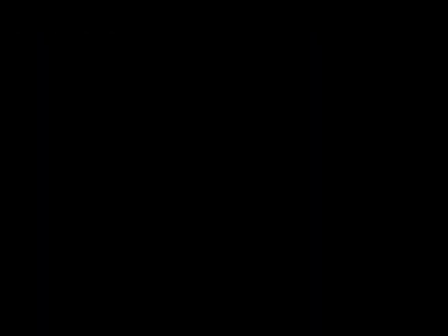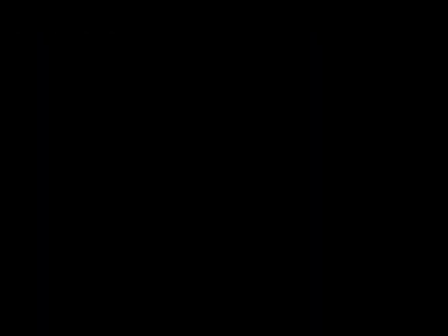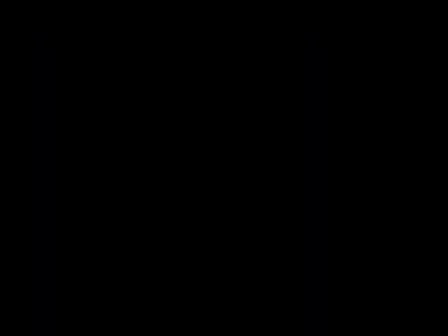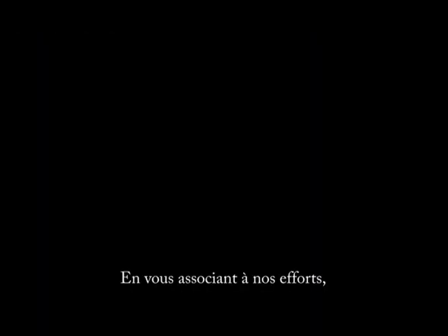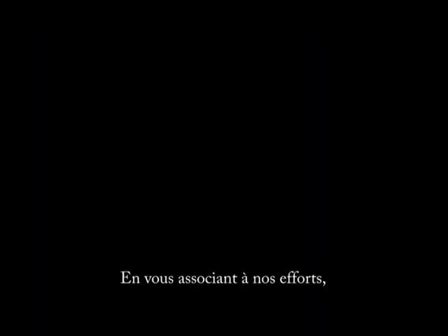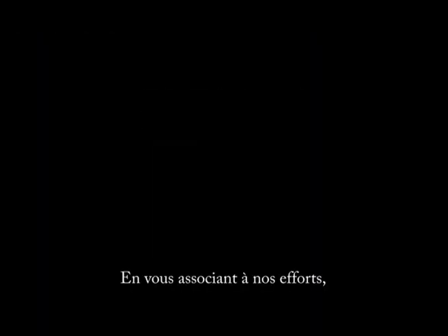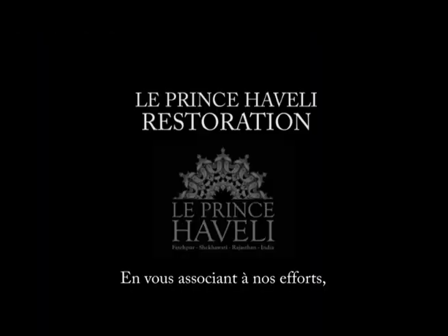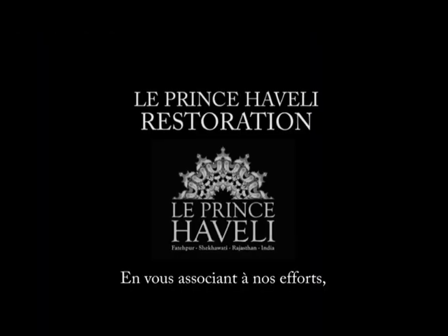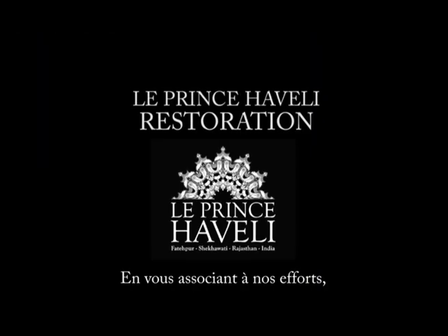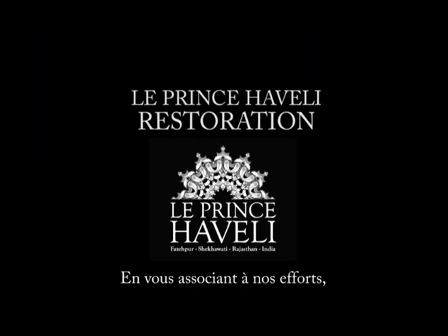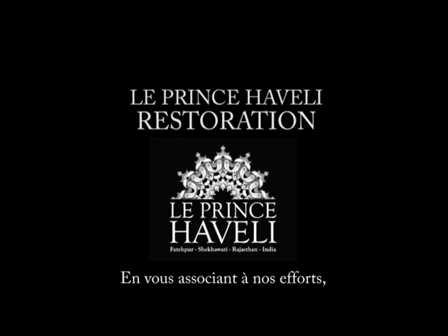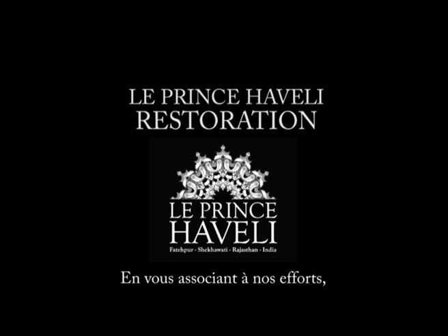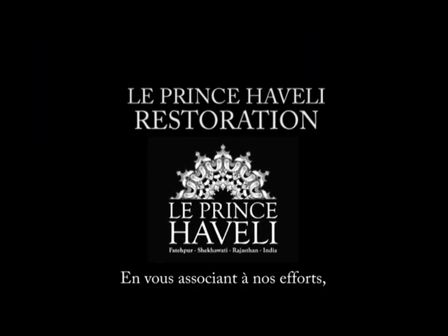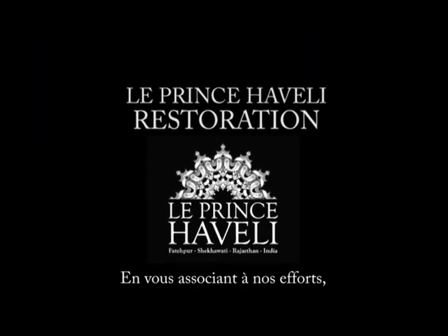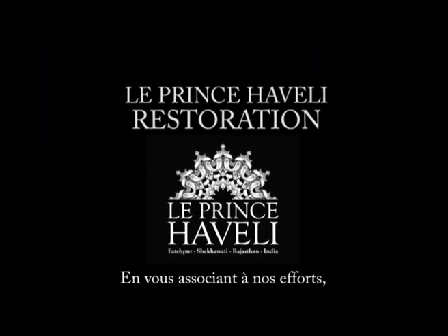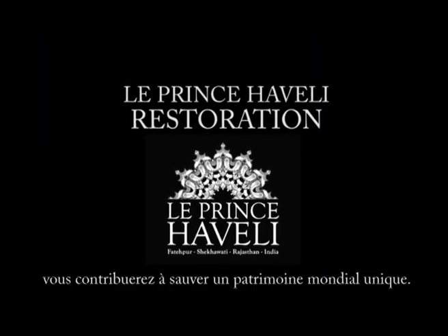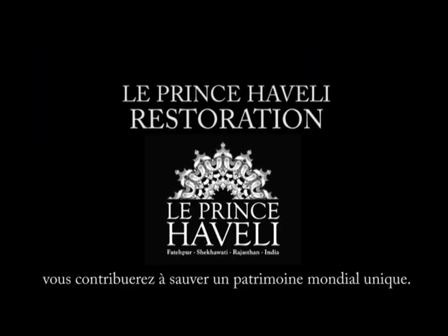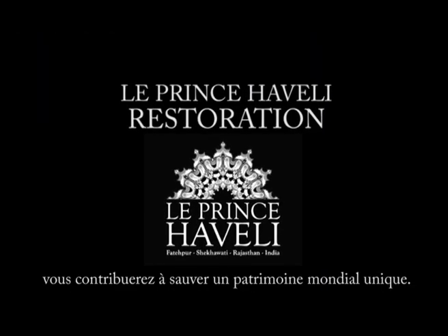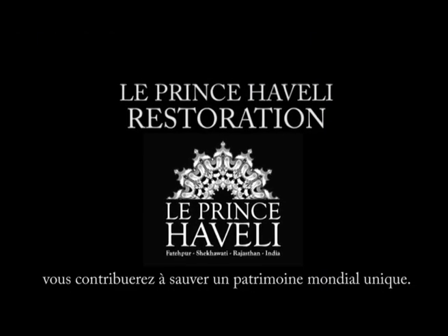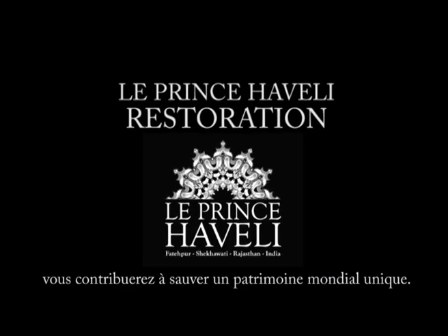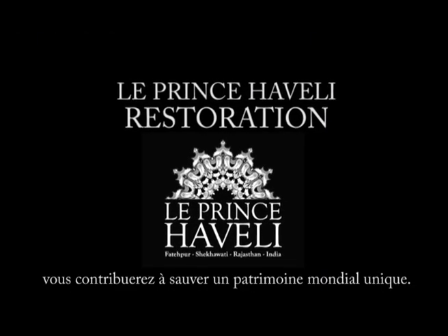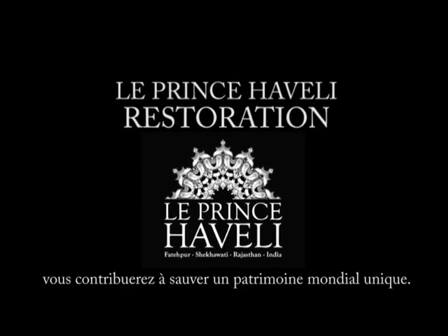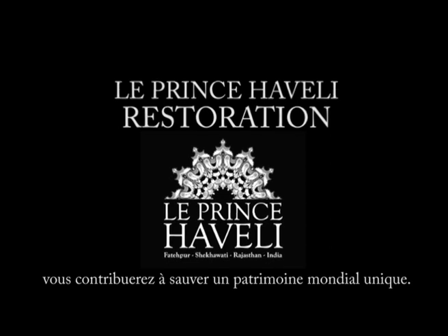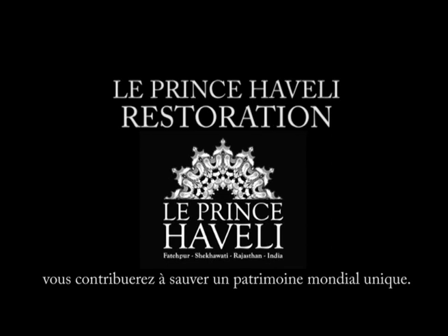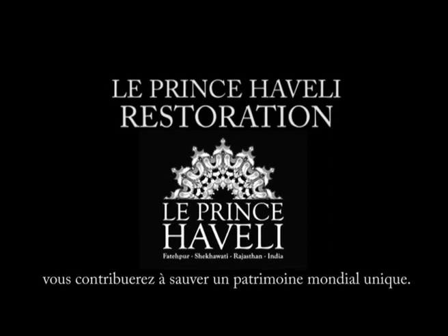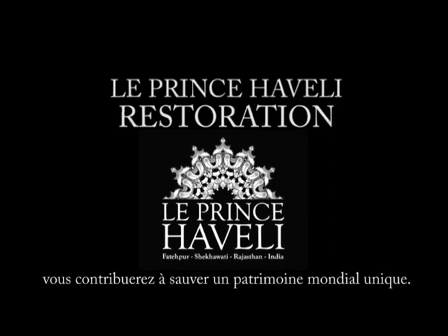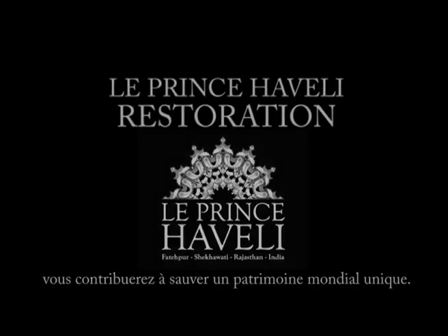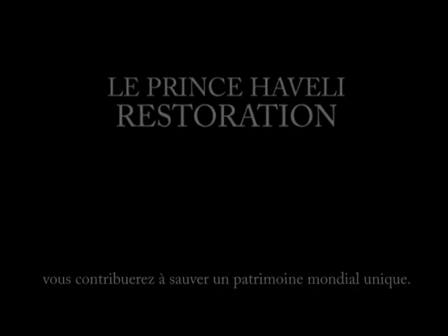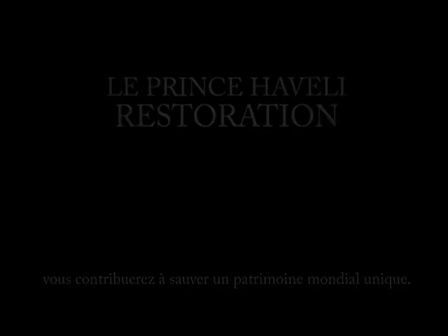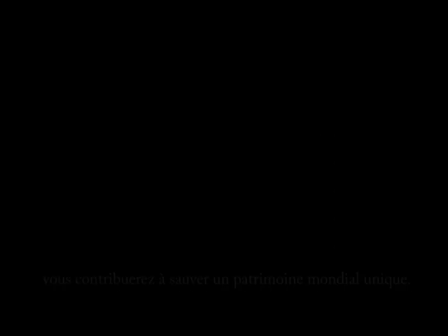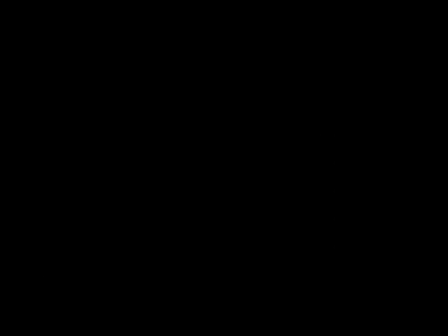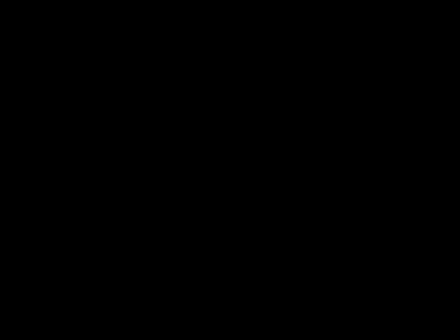By supporting our efforts, you will help save a unique world heritage.